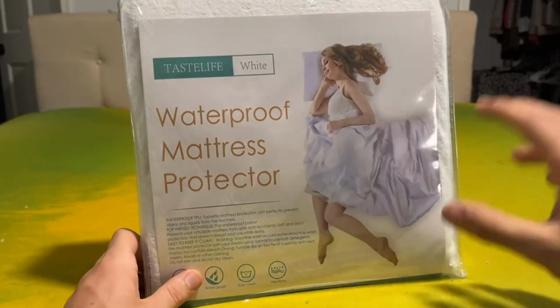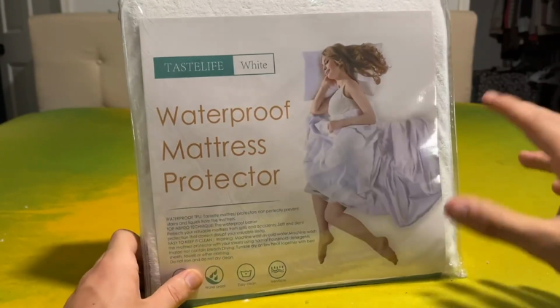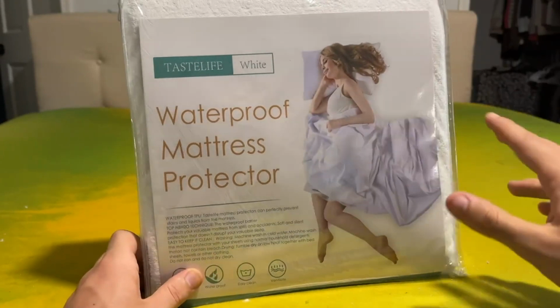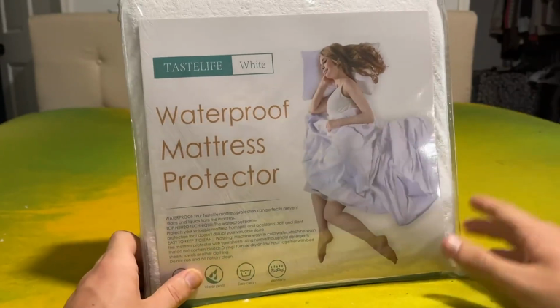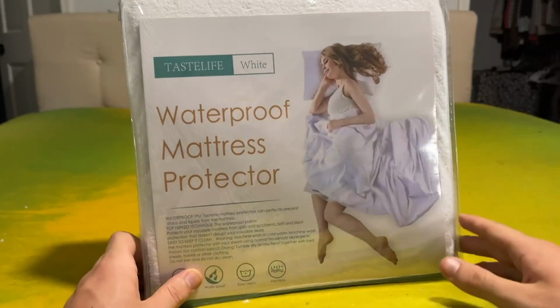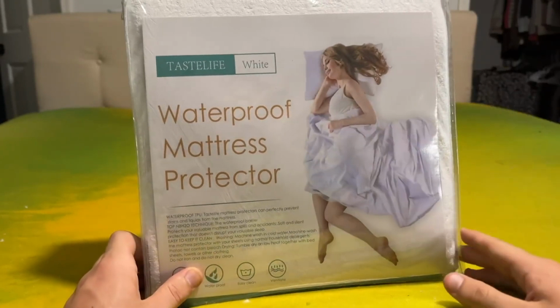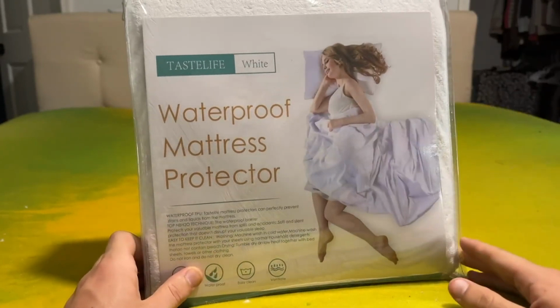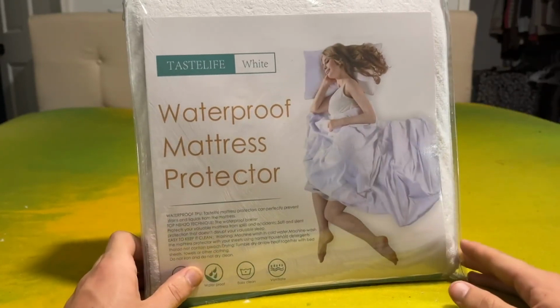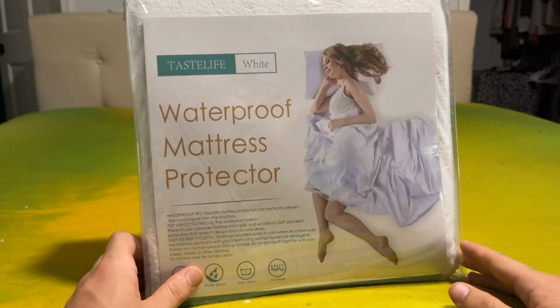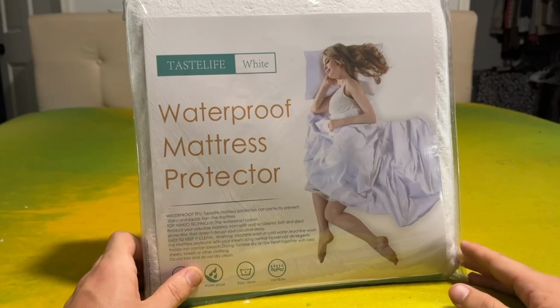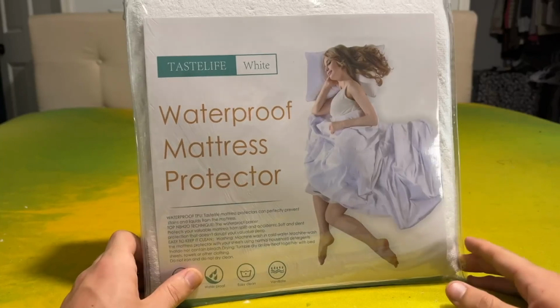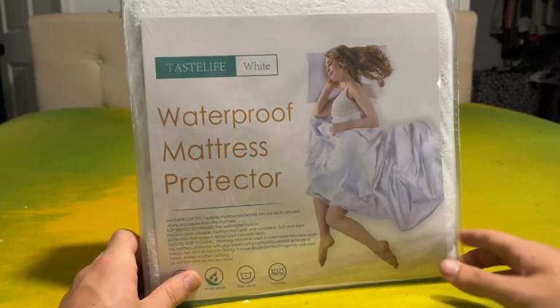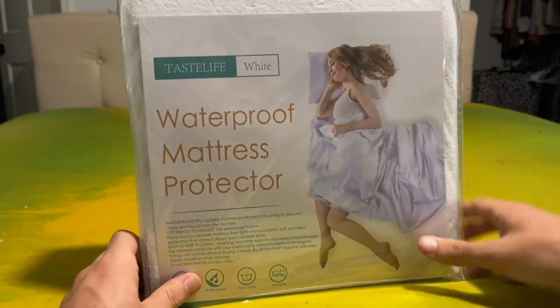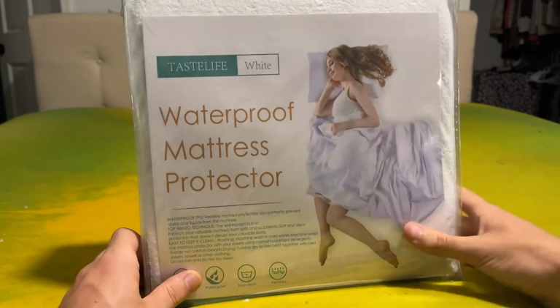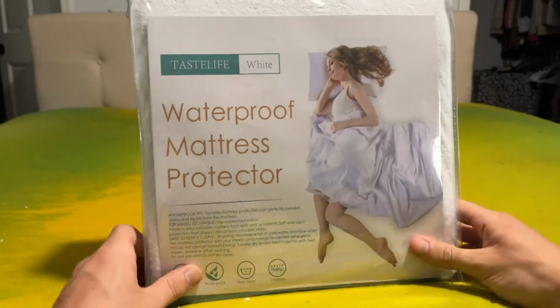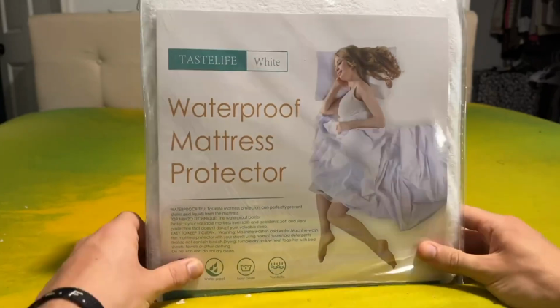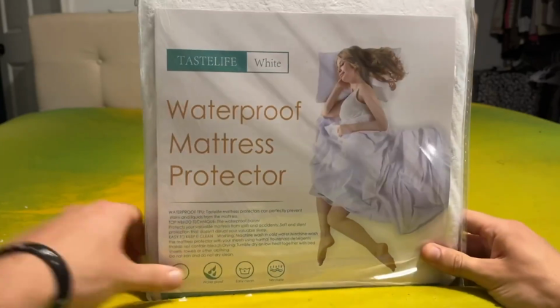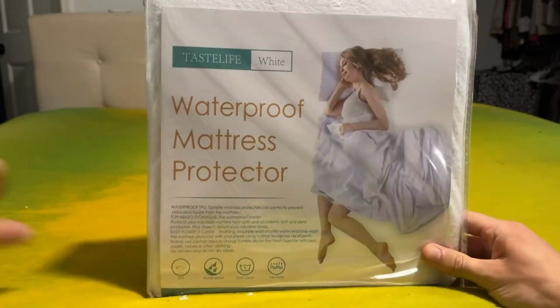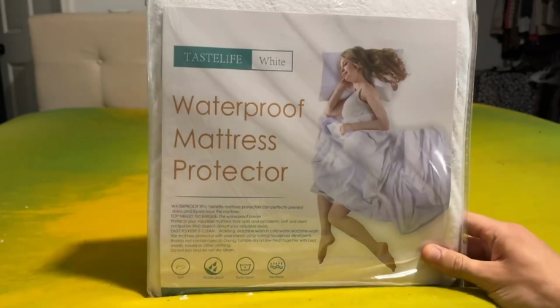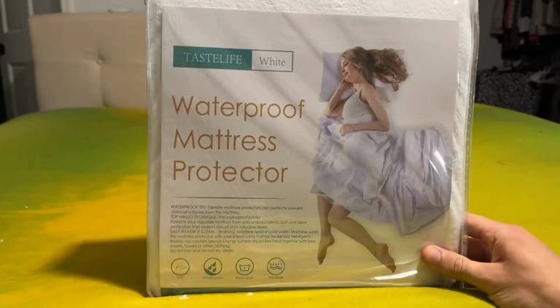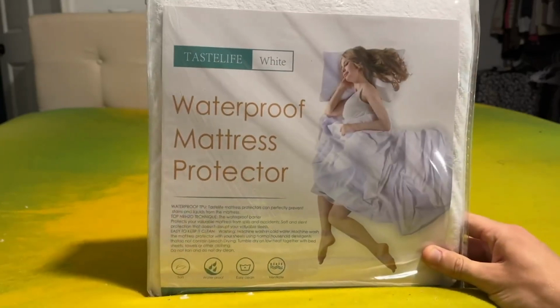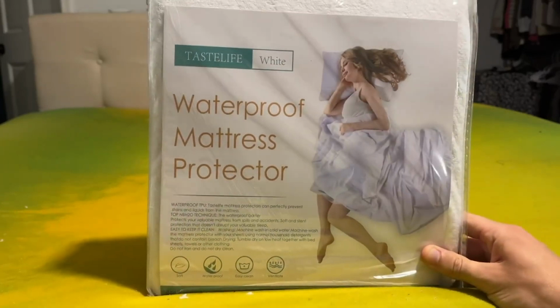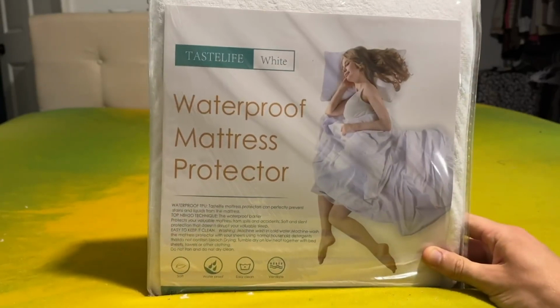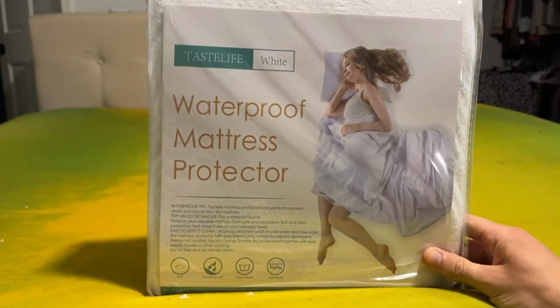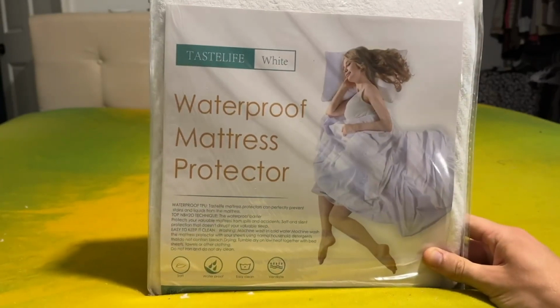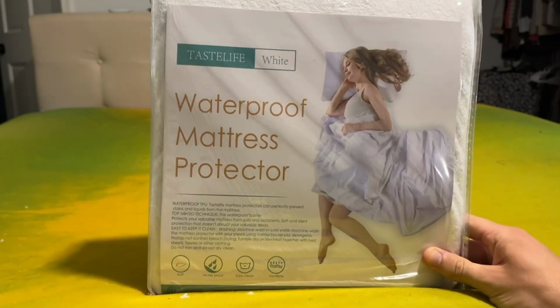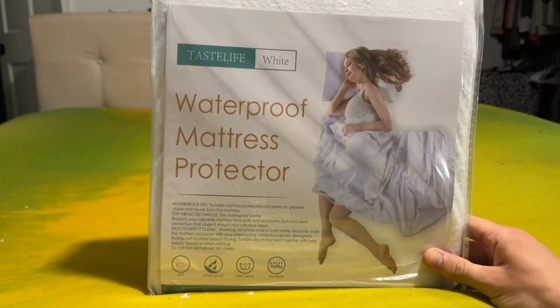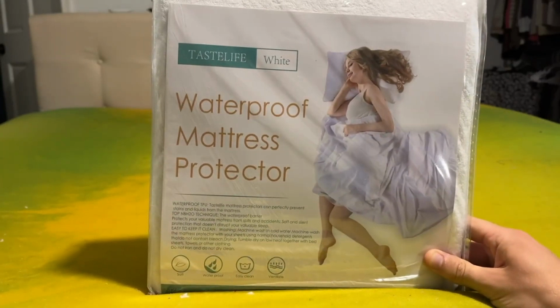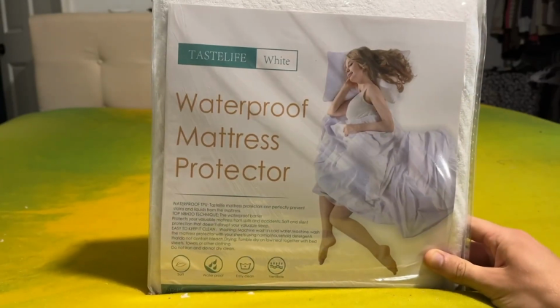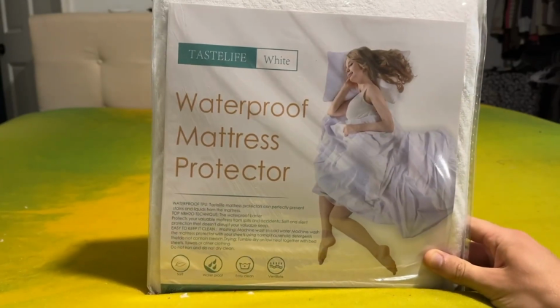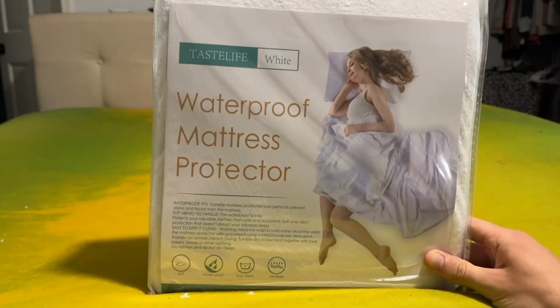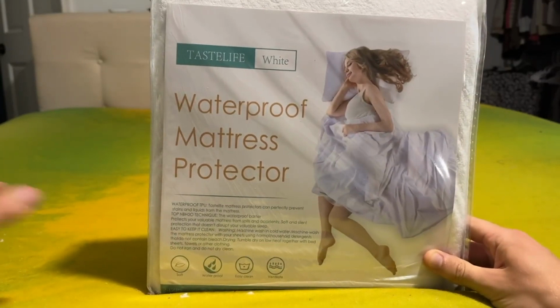I was sent this product for free in order to make this video, but that's not going to change the way that I talk about it by any means. So let's go ahead and jump right in.